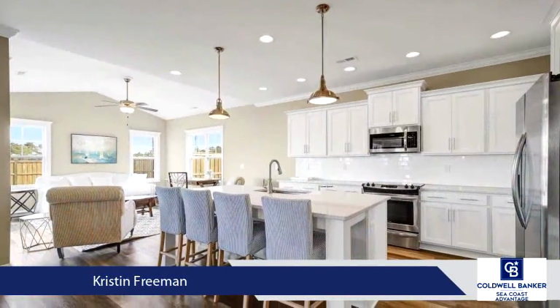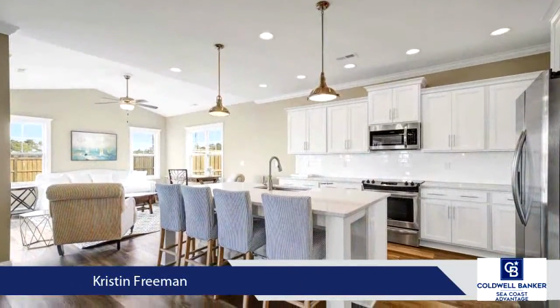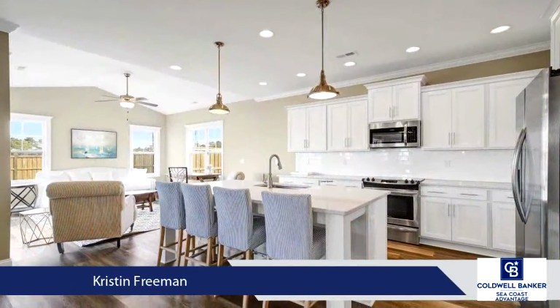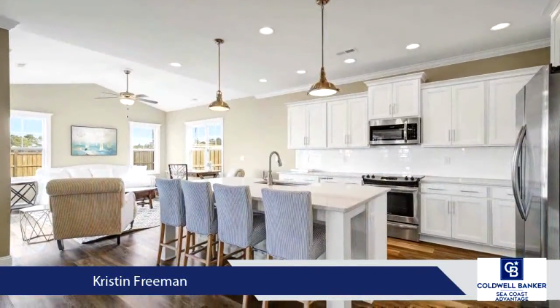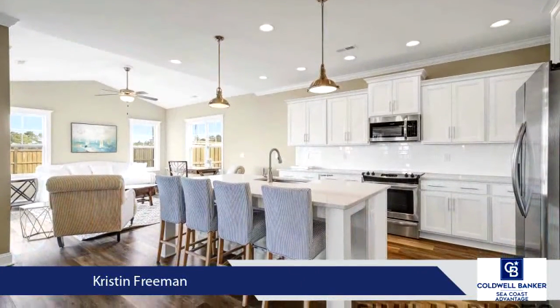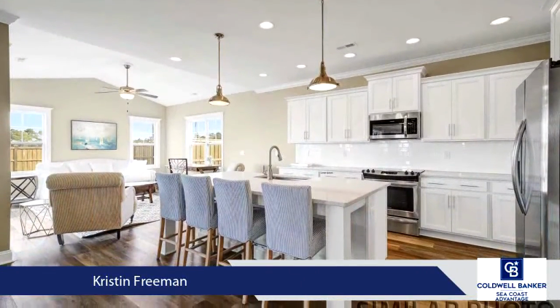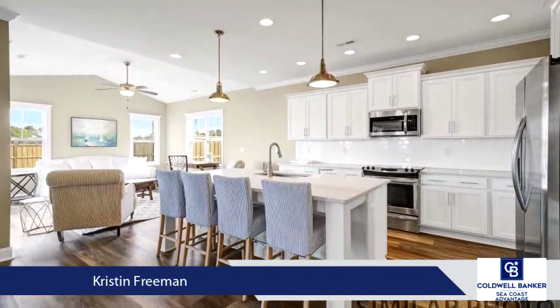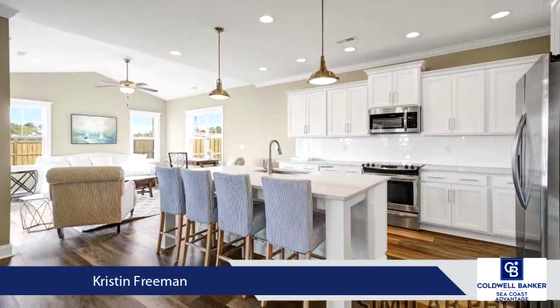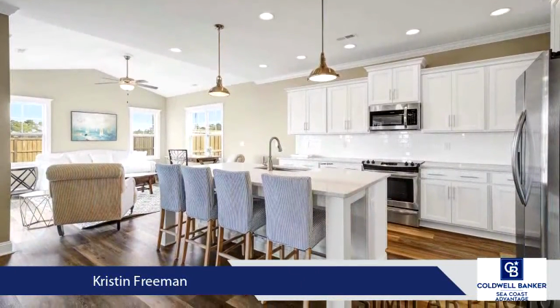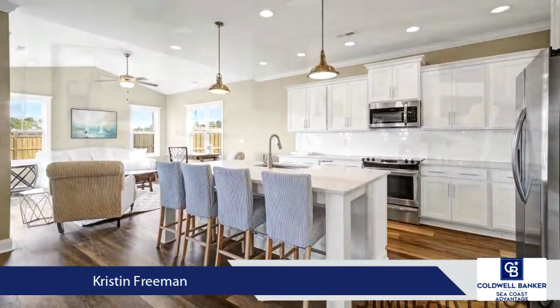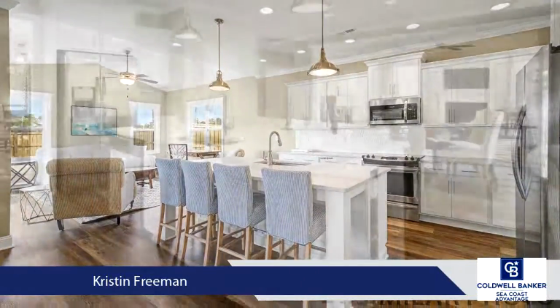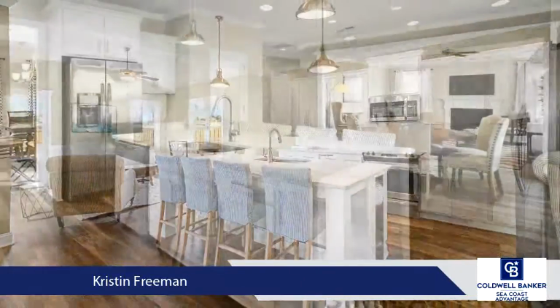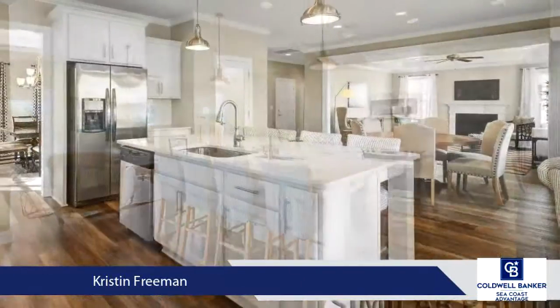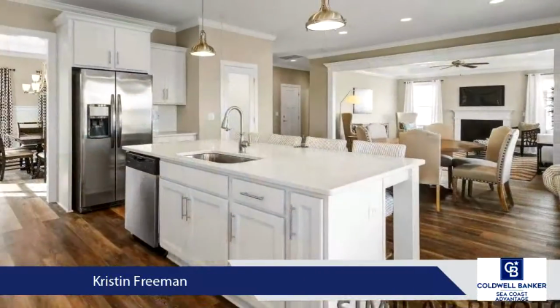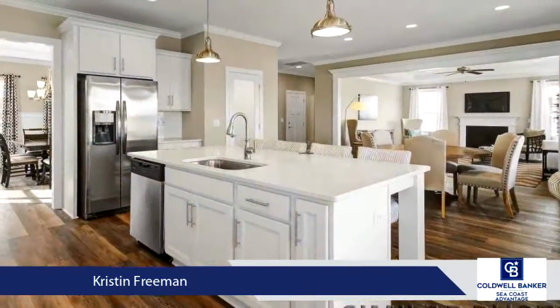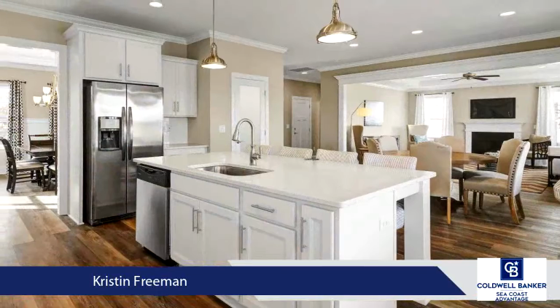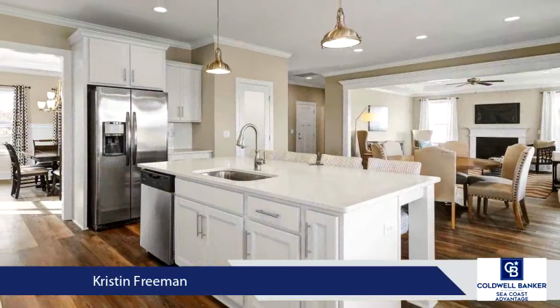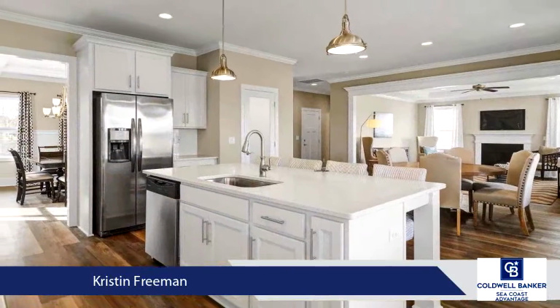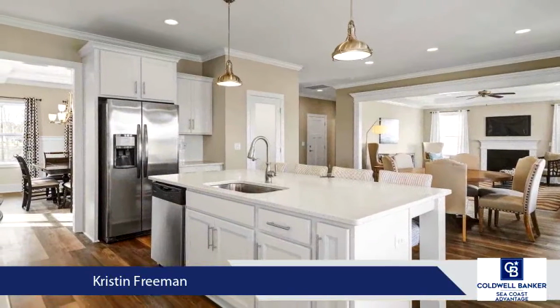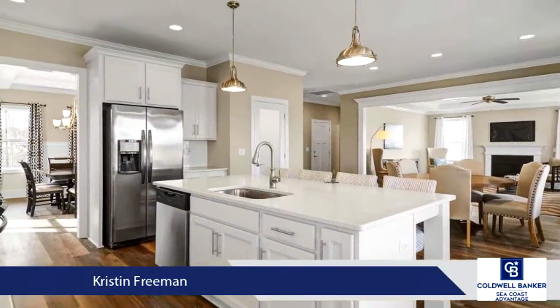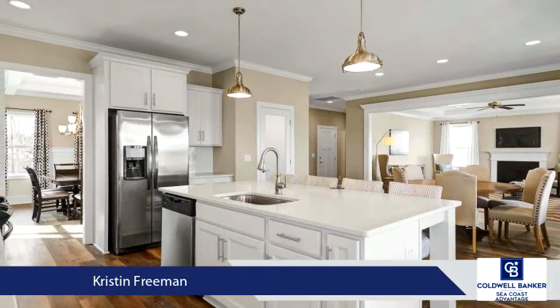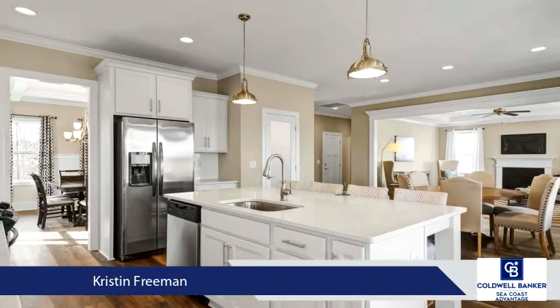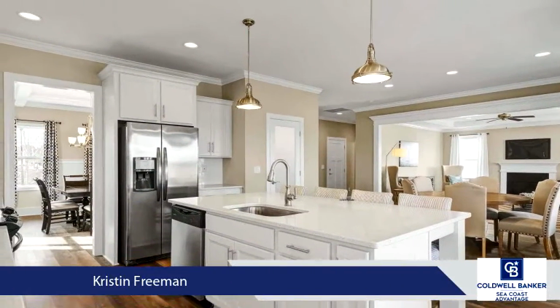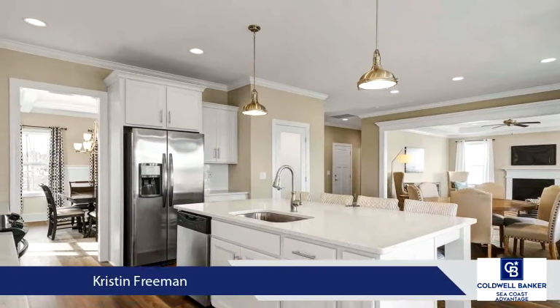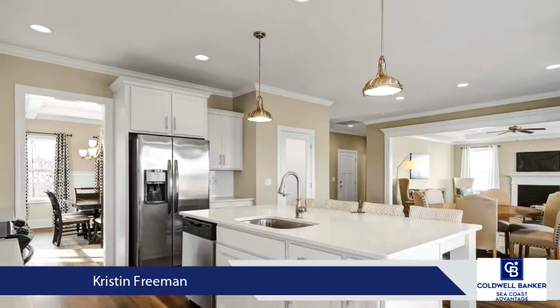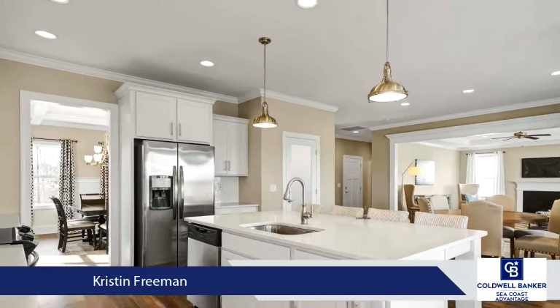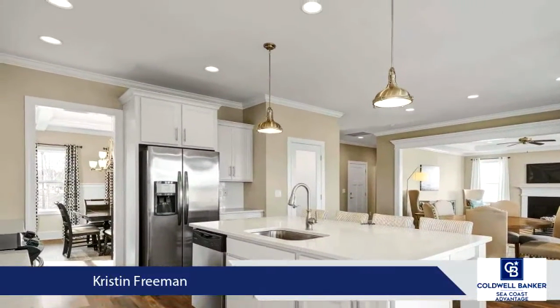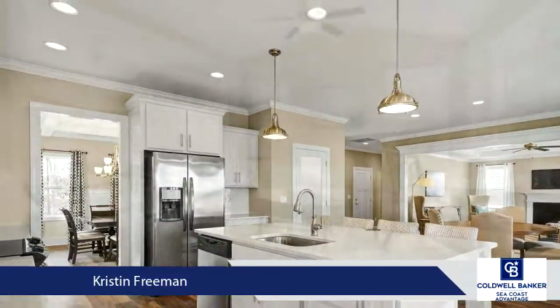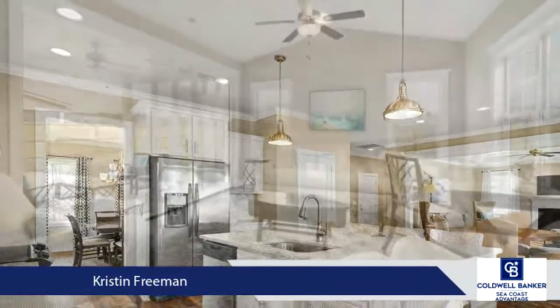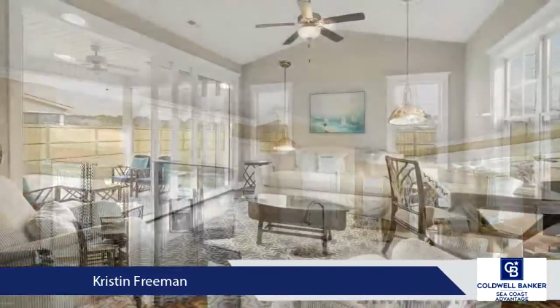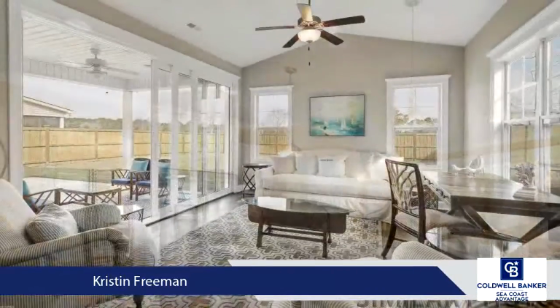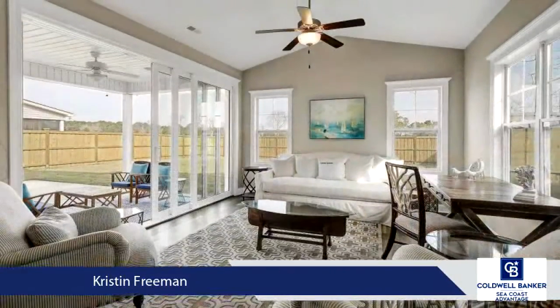The first floor is complemented by a formal dining area with beautiful coffered ceilings. Upstairs there is plenty of room for all.